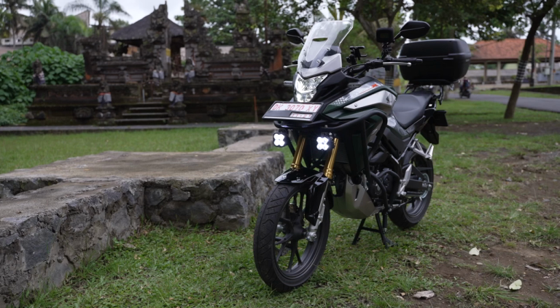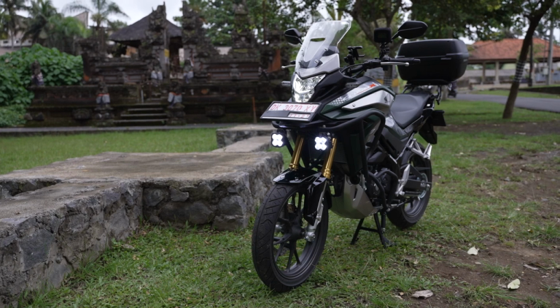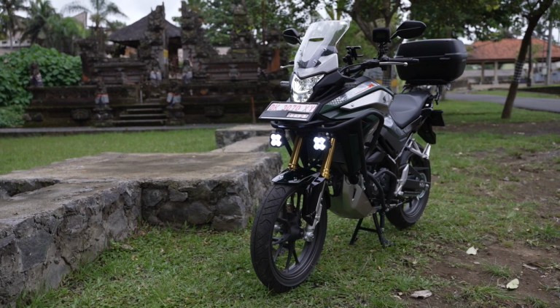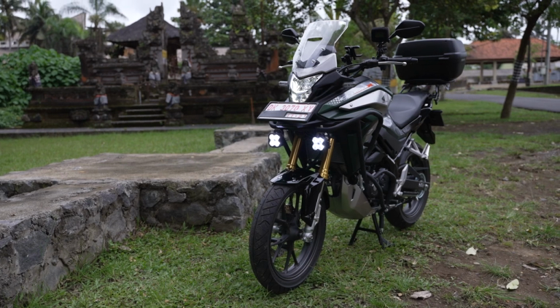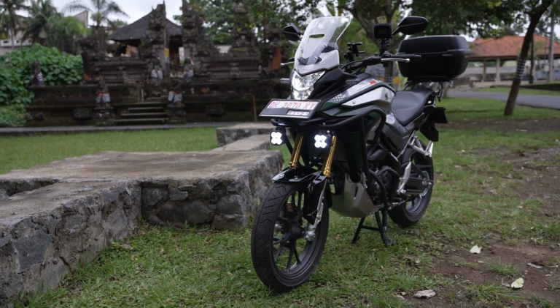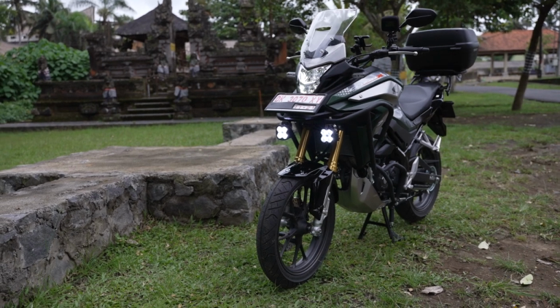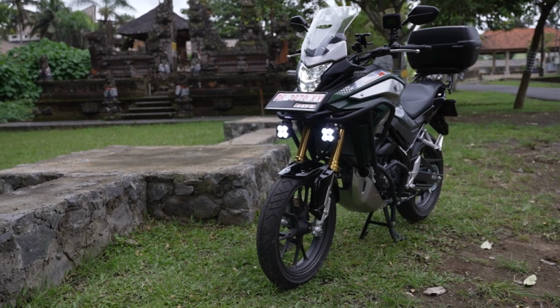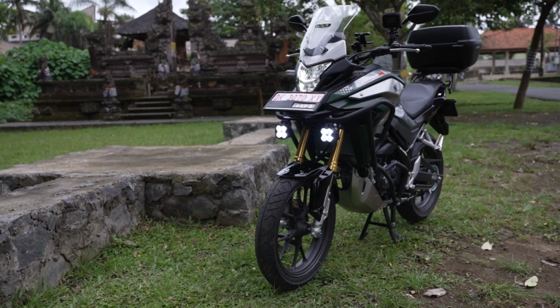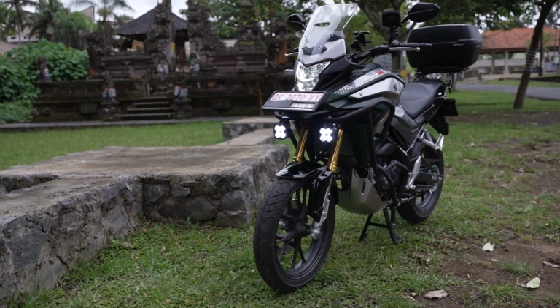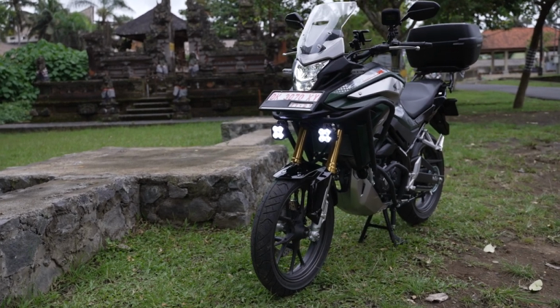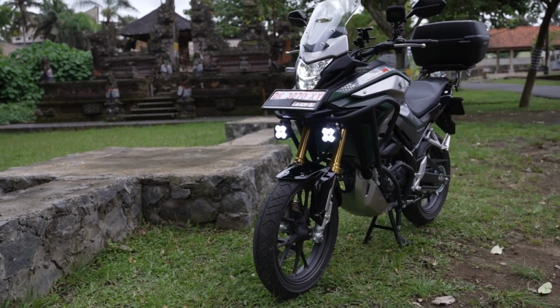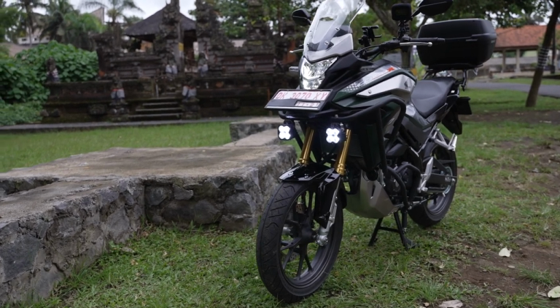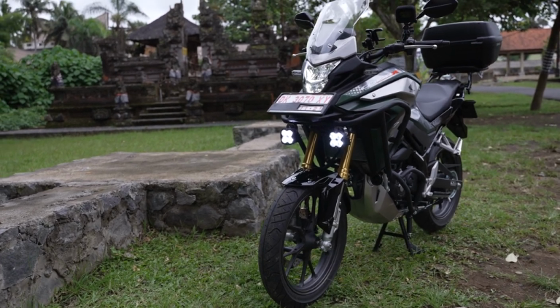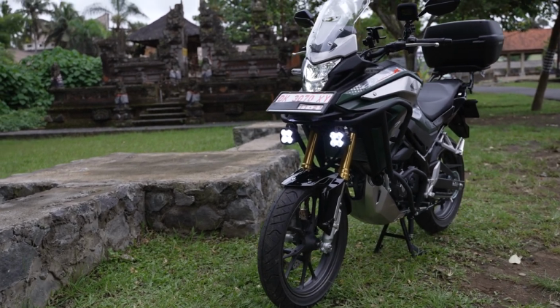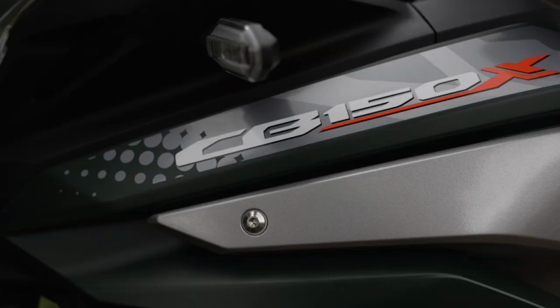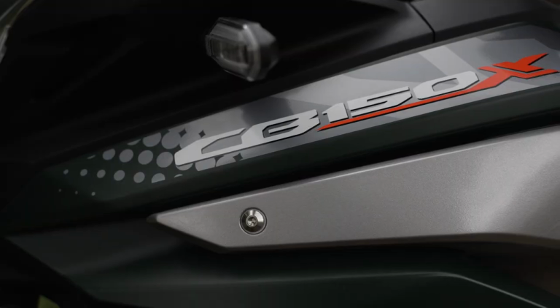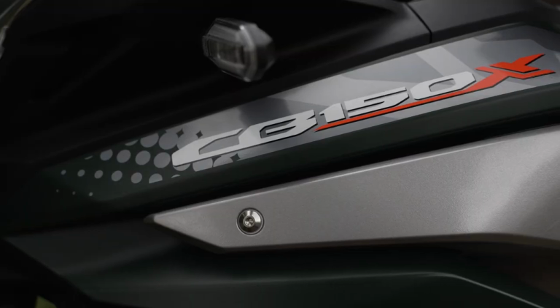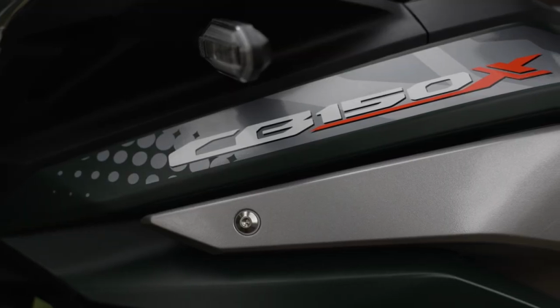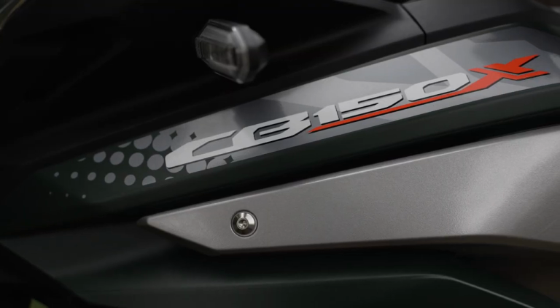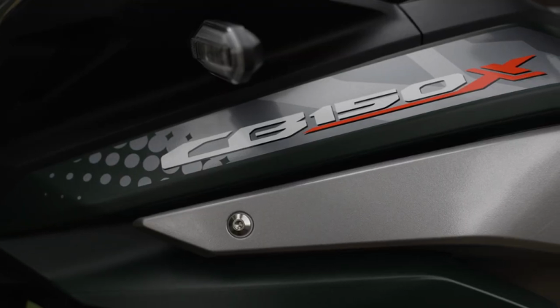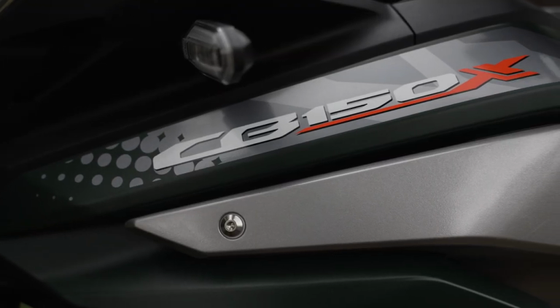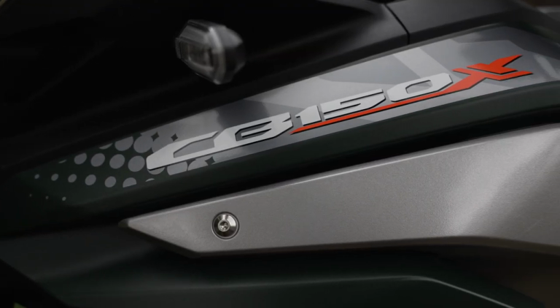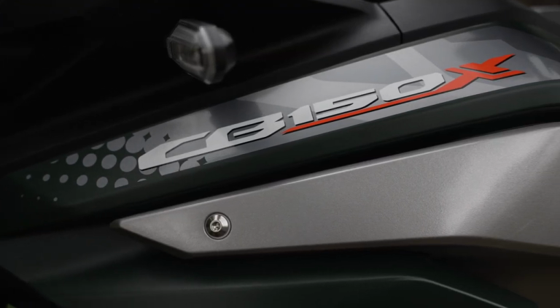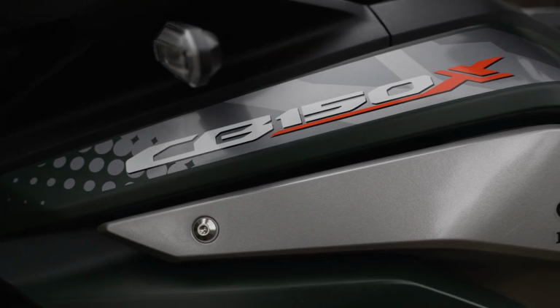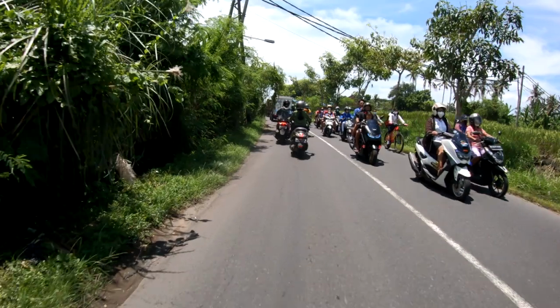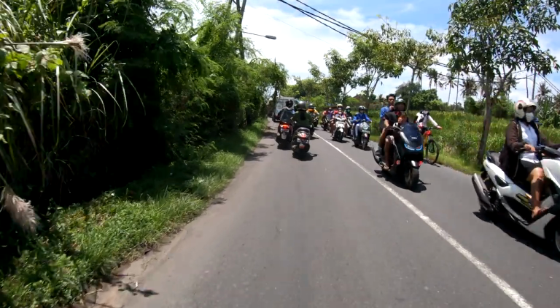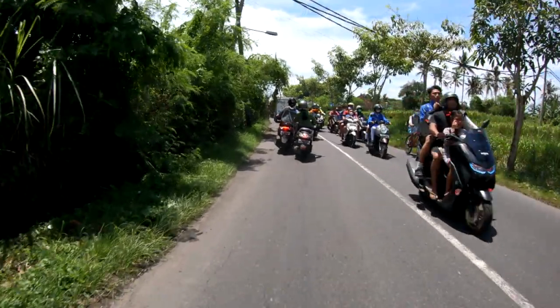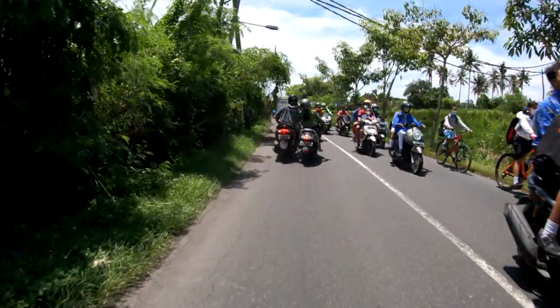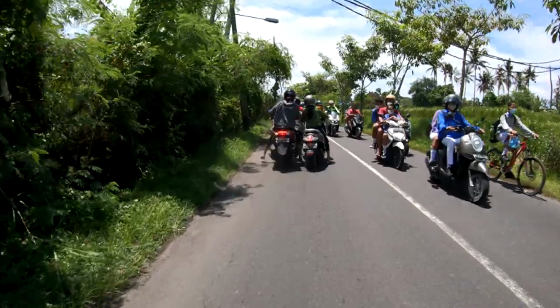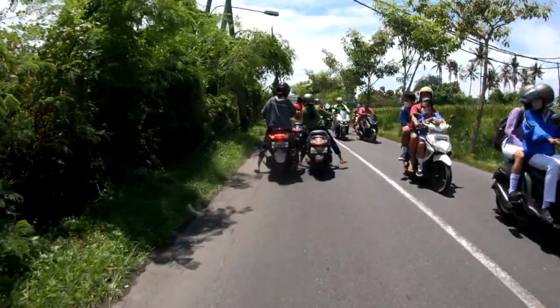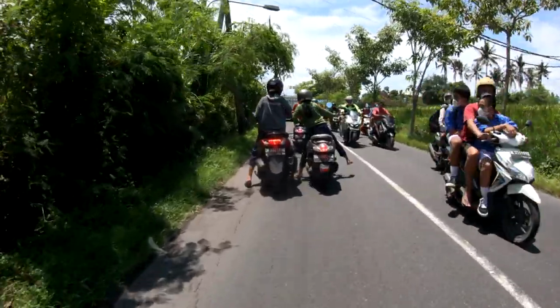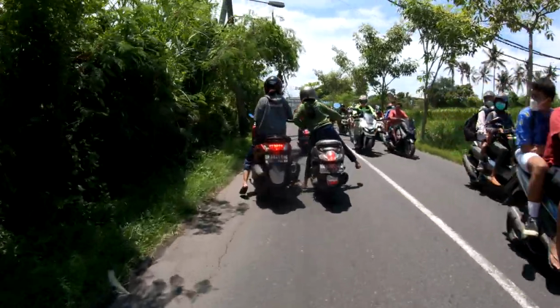I just purchased the very first 2022 Honda CB150X delivered in Ubud, Bali, Indonesia.